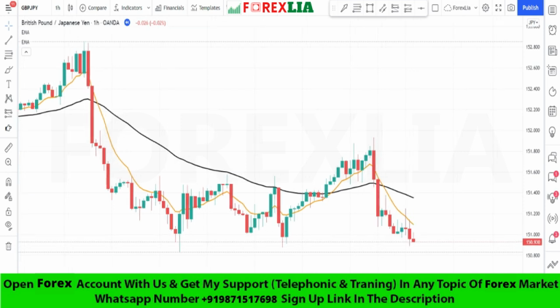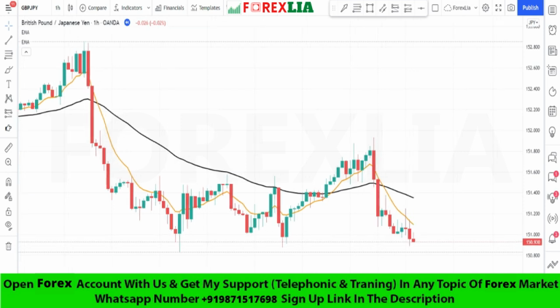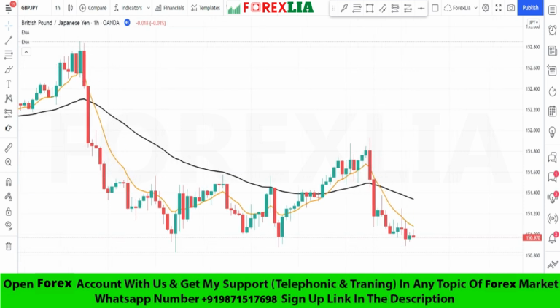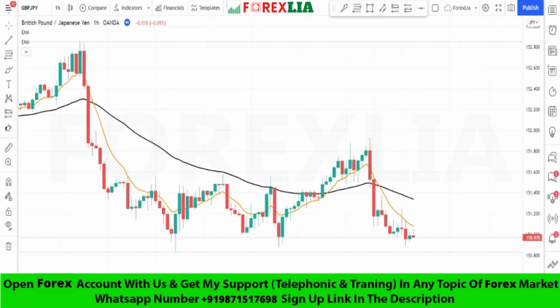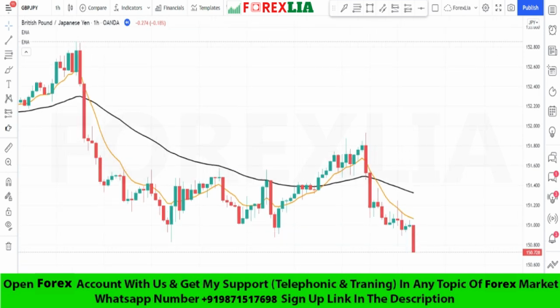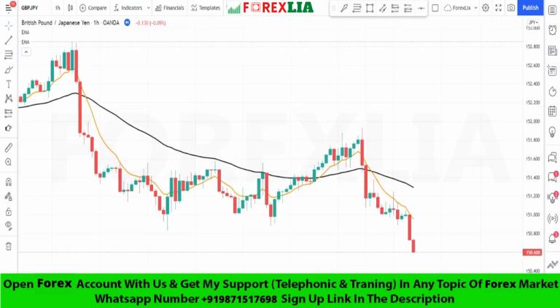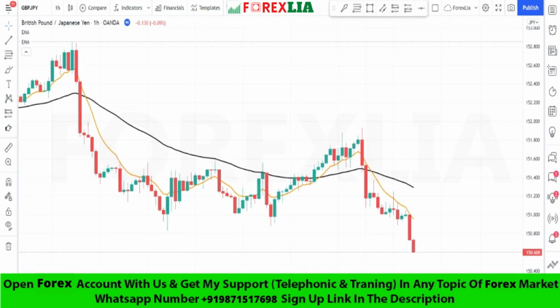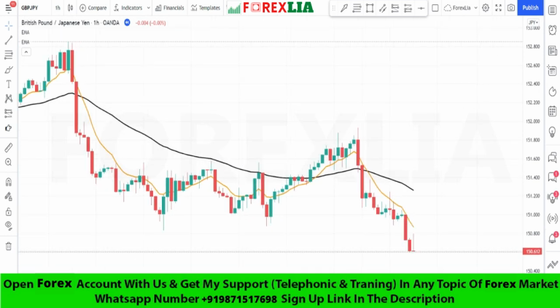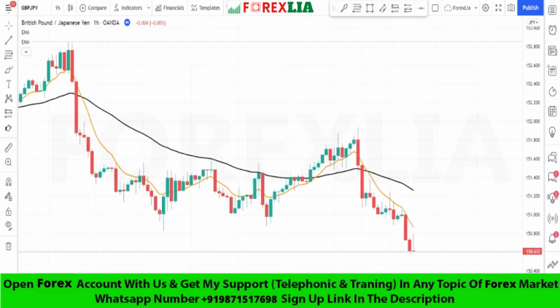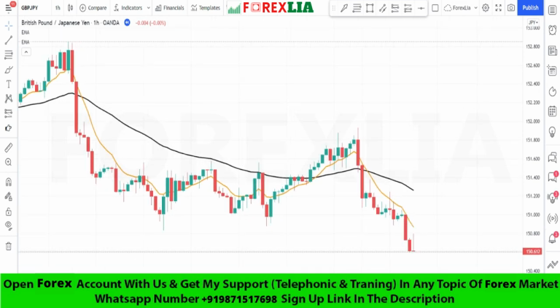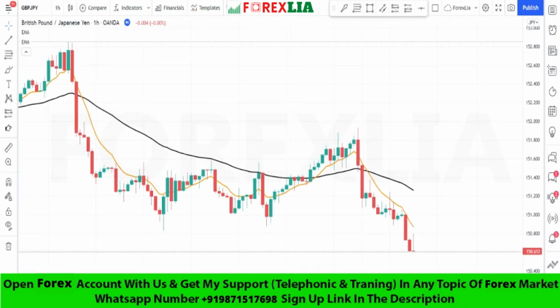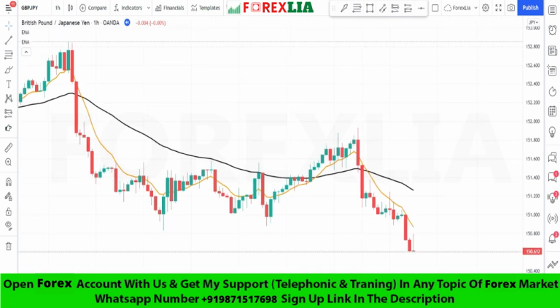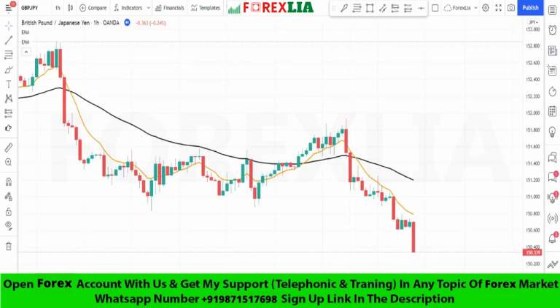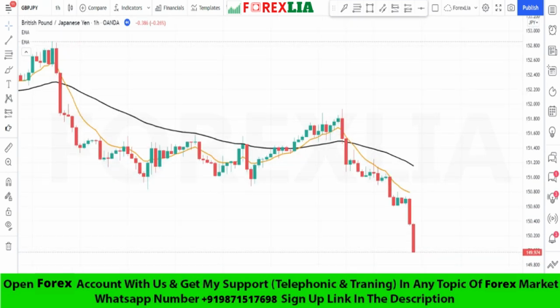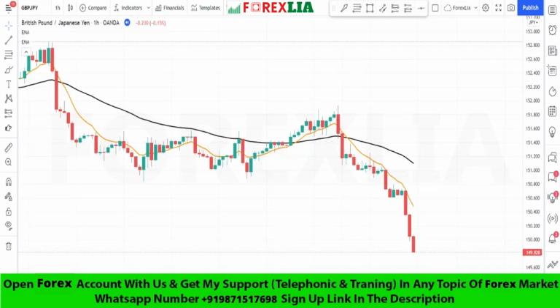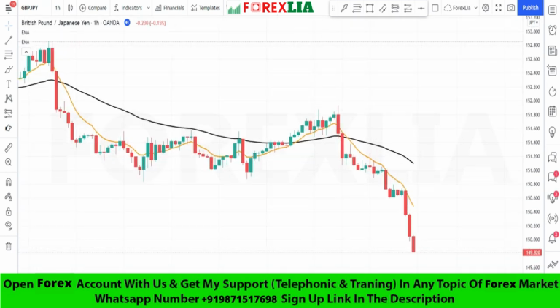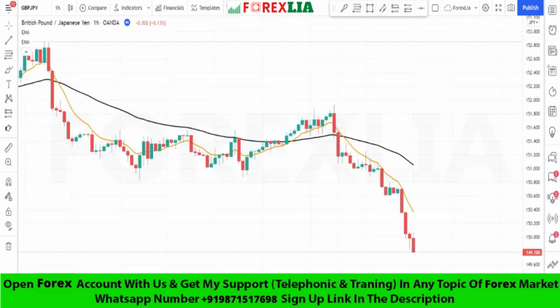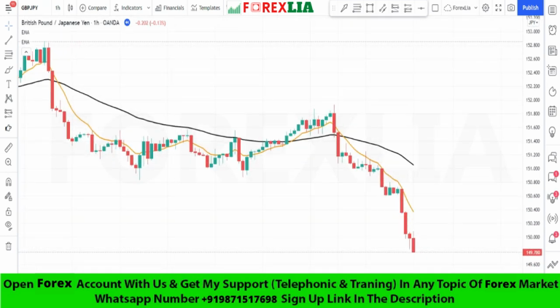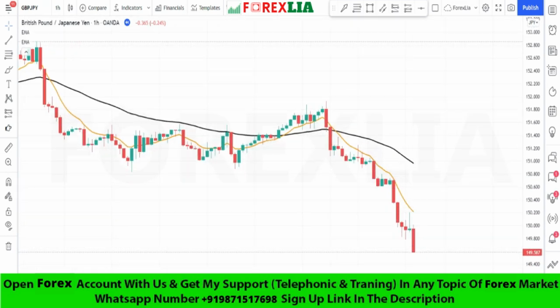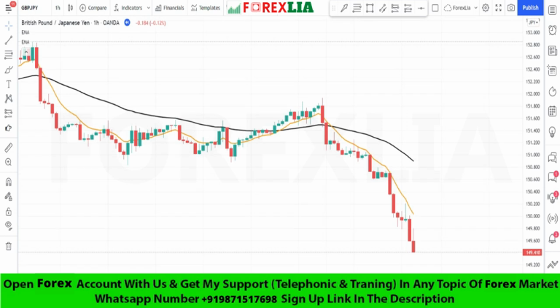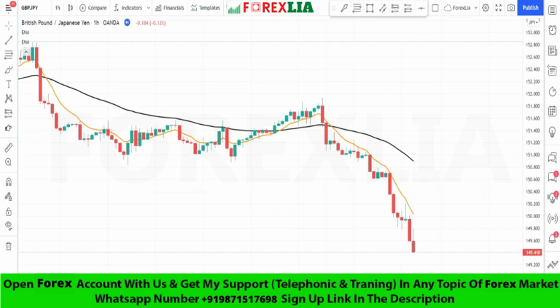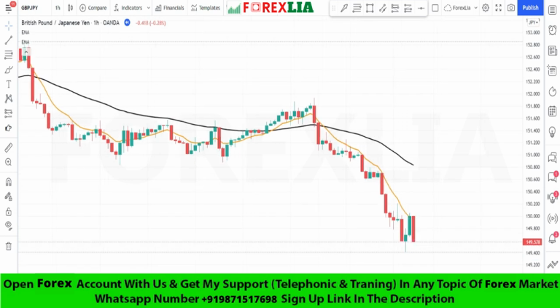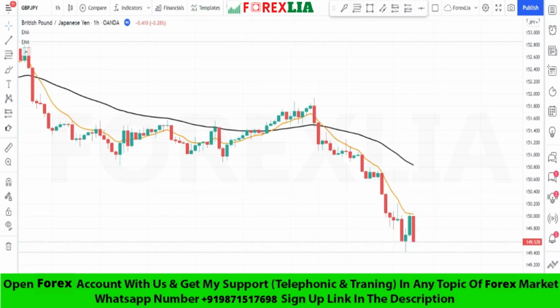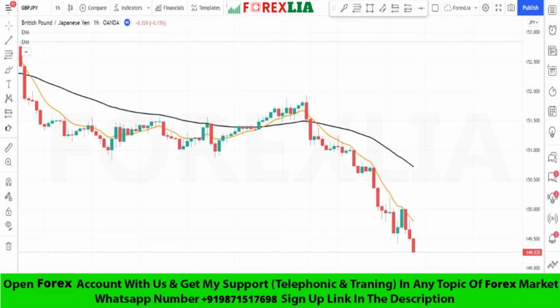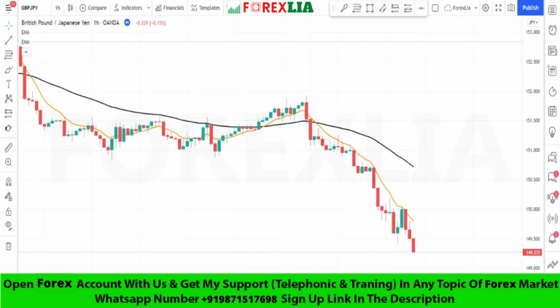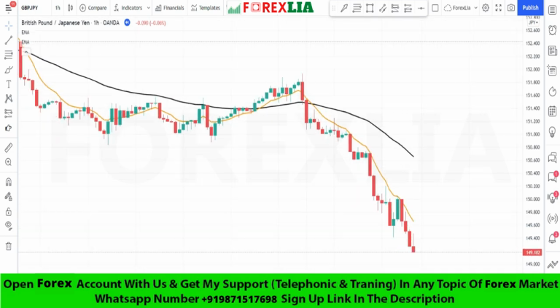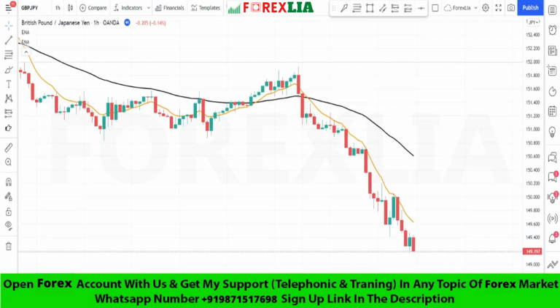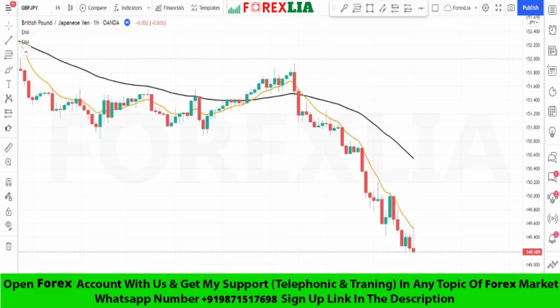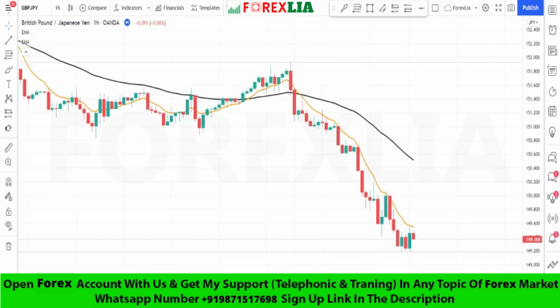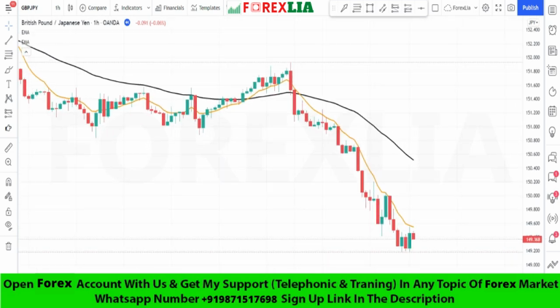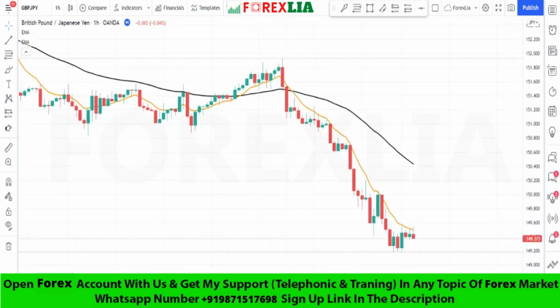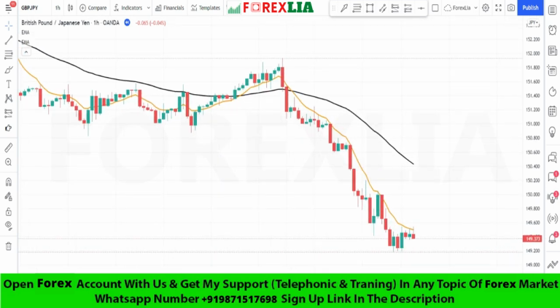If the nine period moving average crosses the 50 period moving average upward, then we take a buy trade.